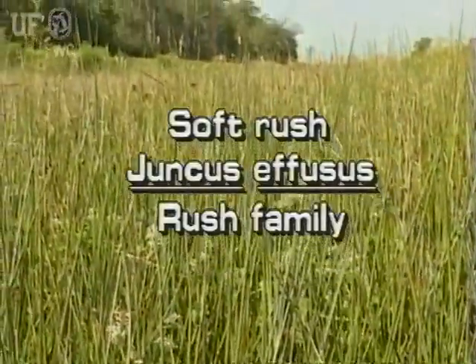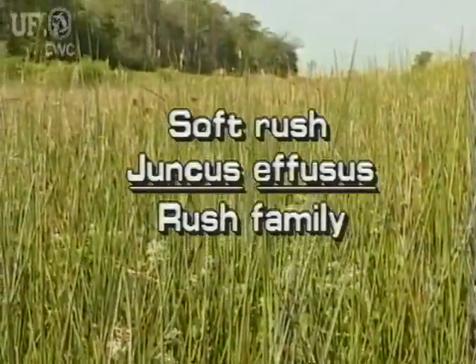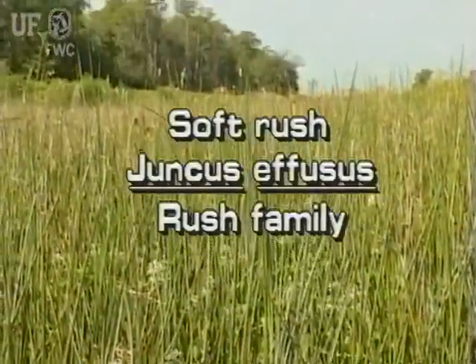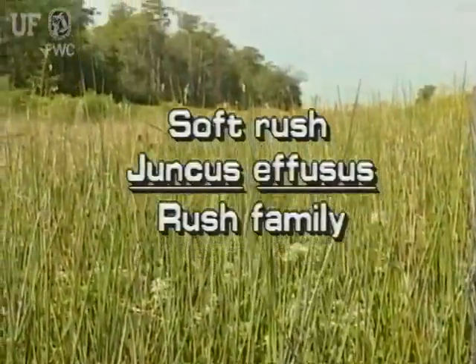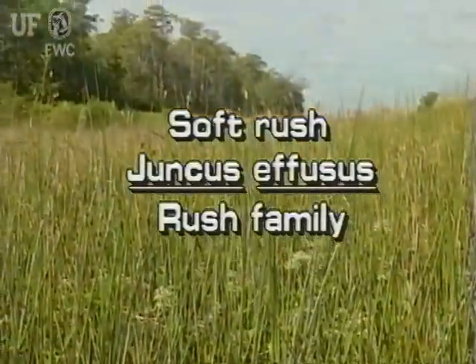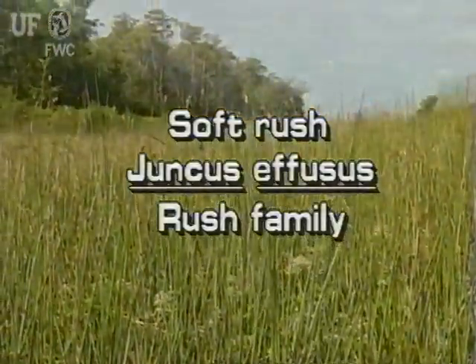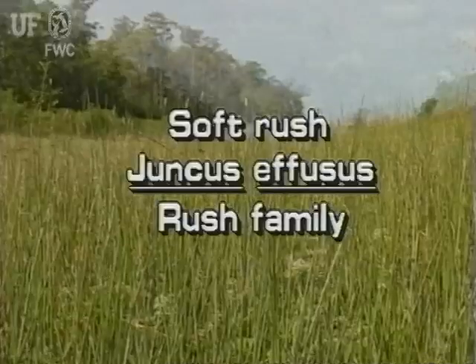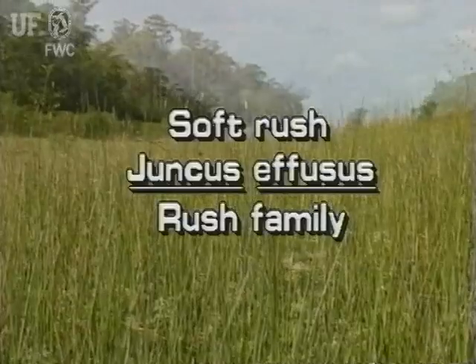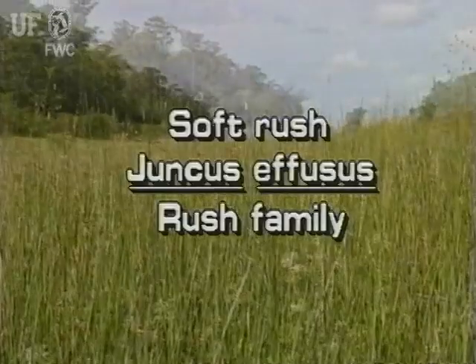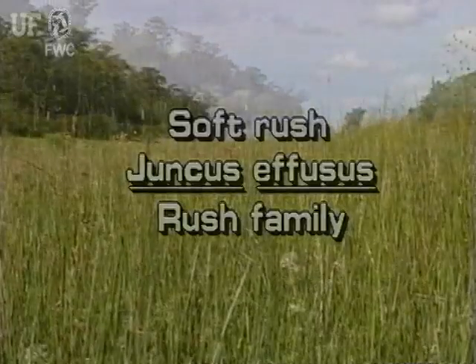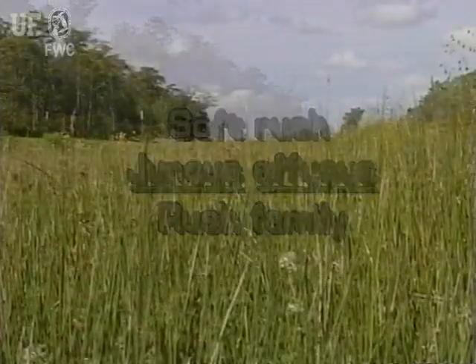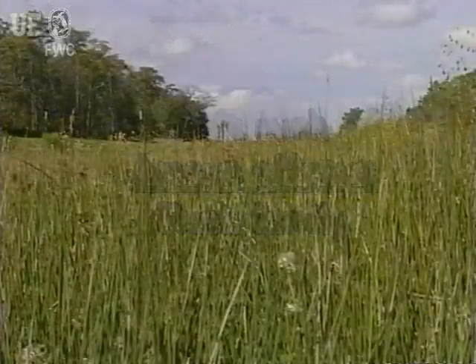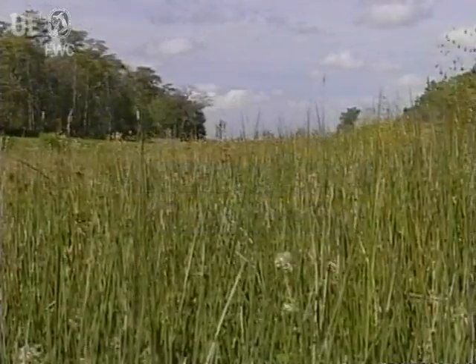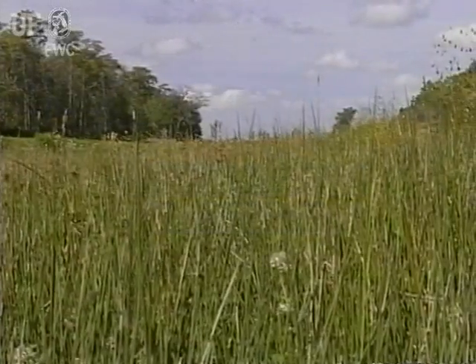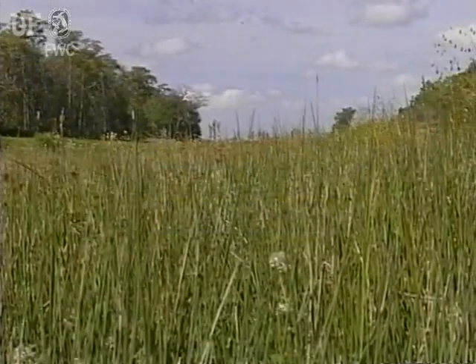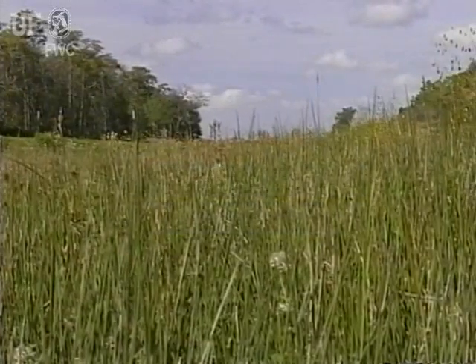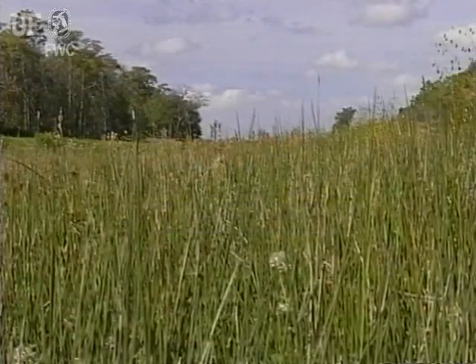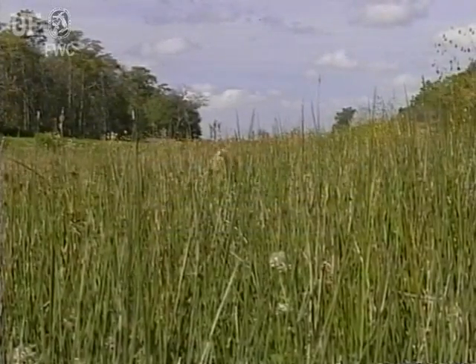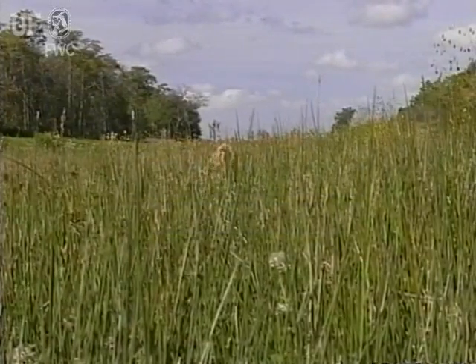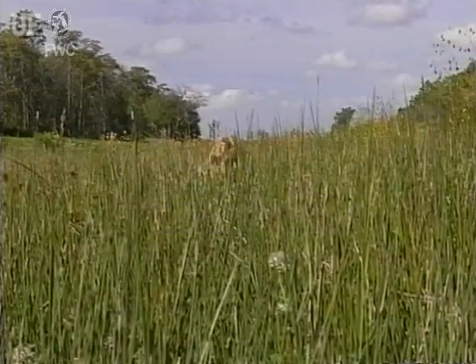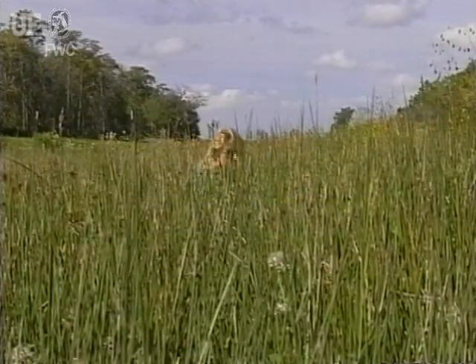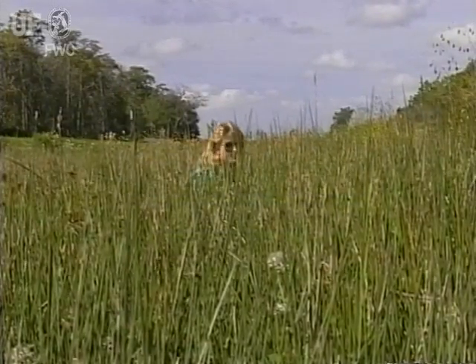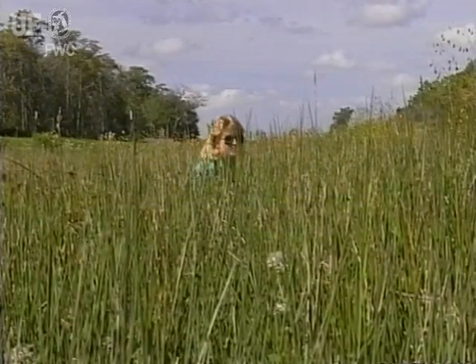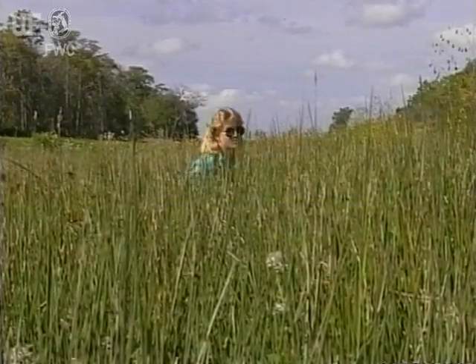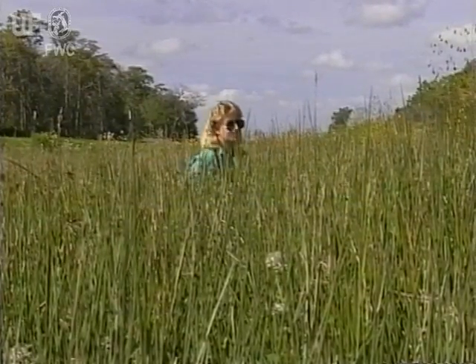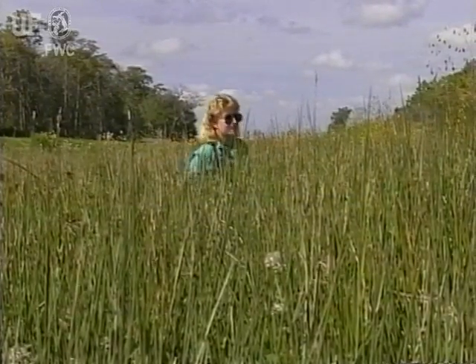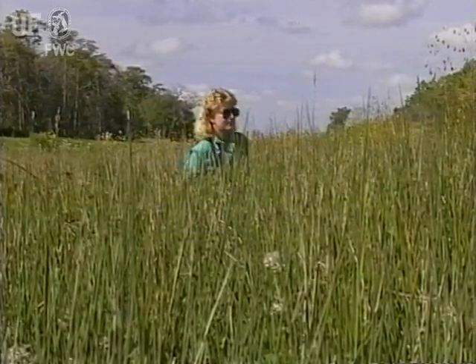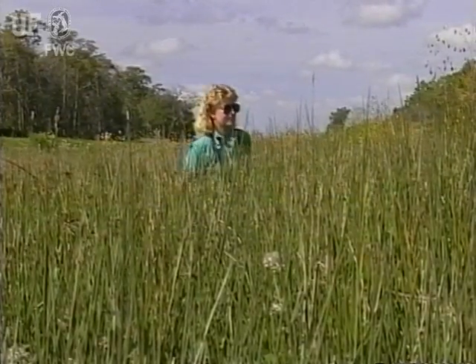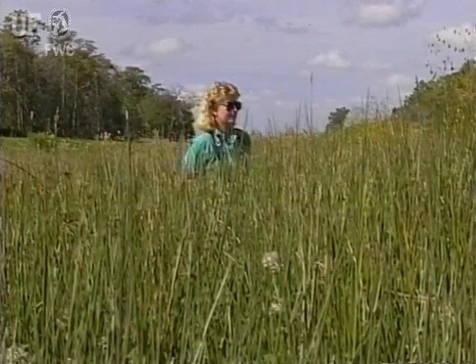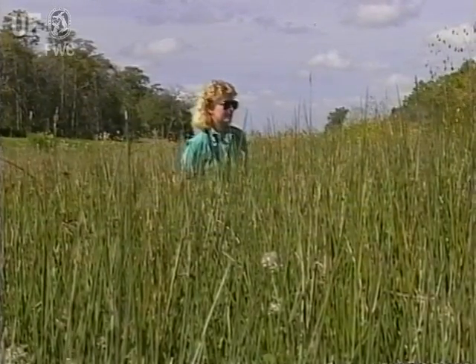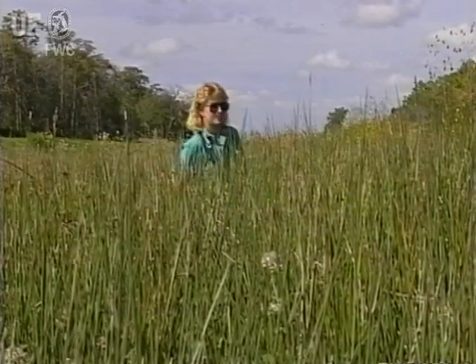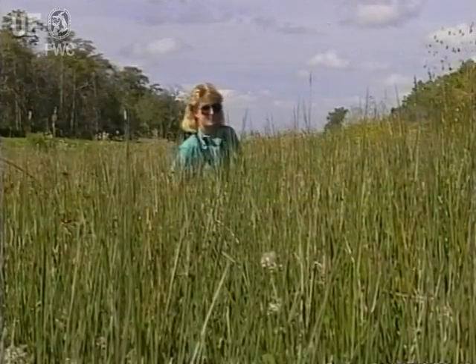Softrush, Juncus effusus. Softrush was probably introduced to America from Europe.